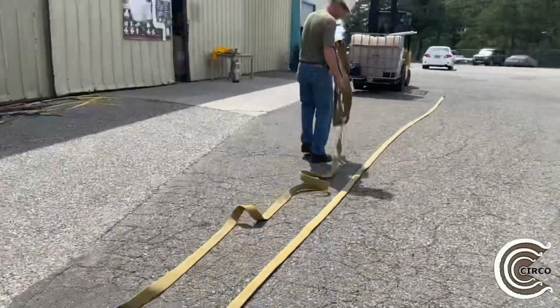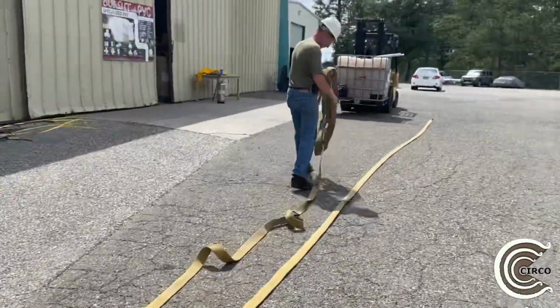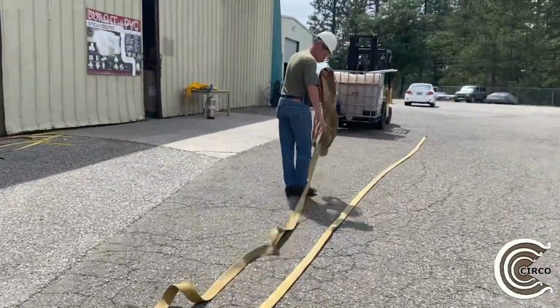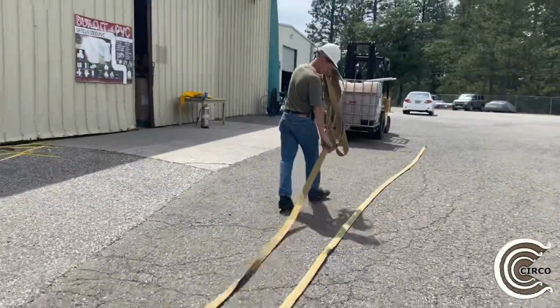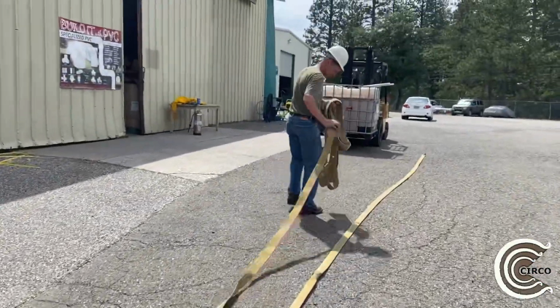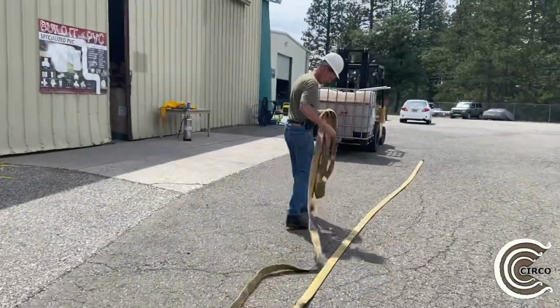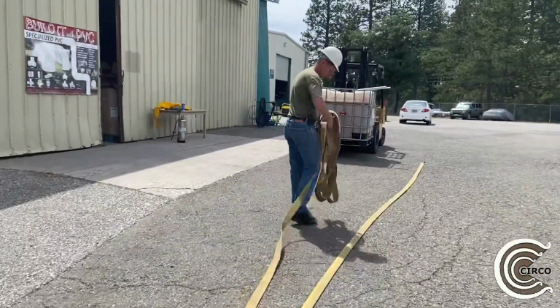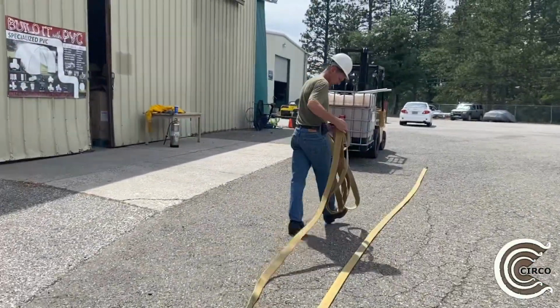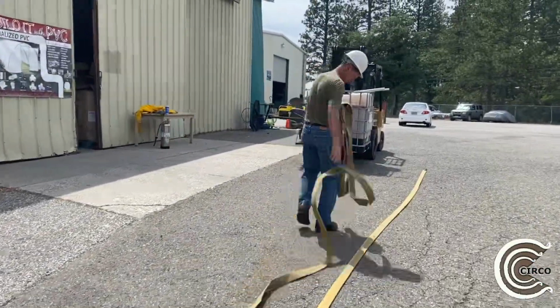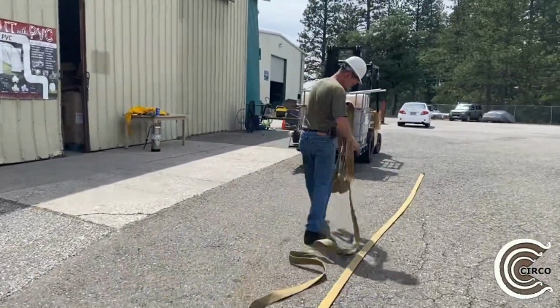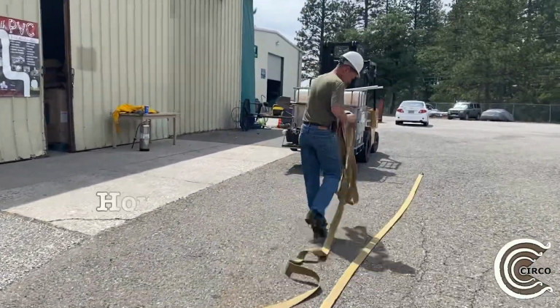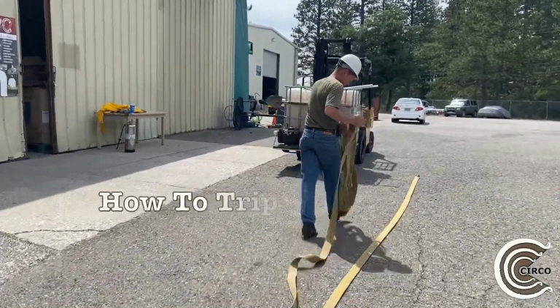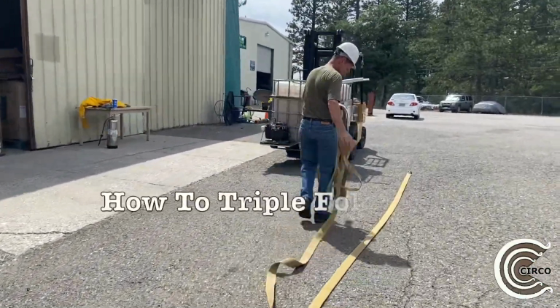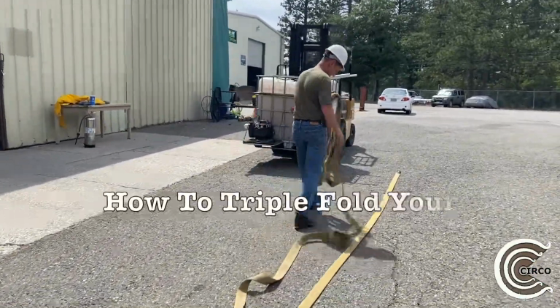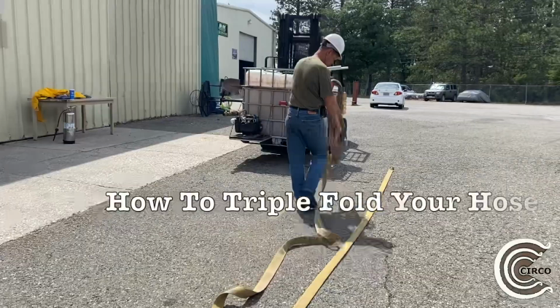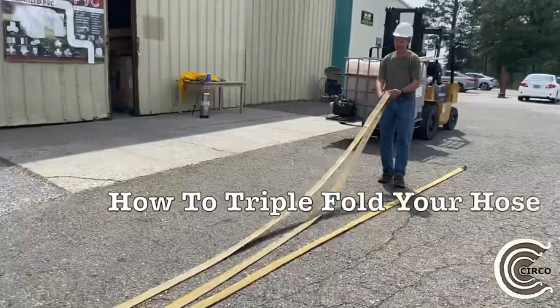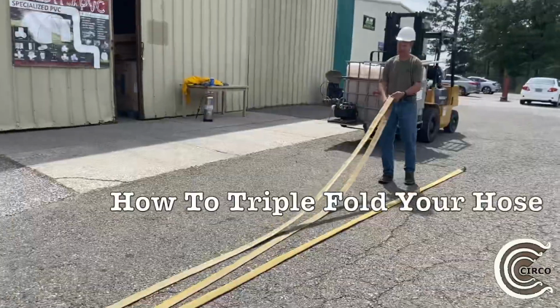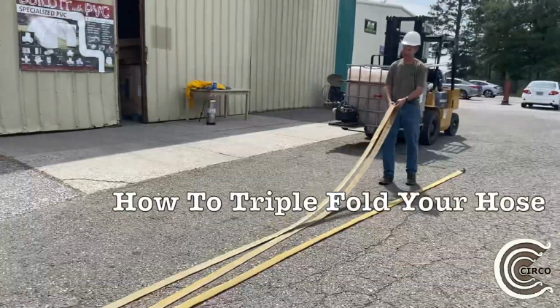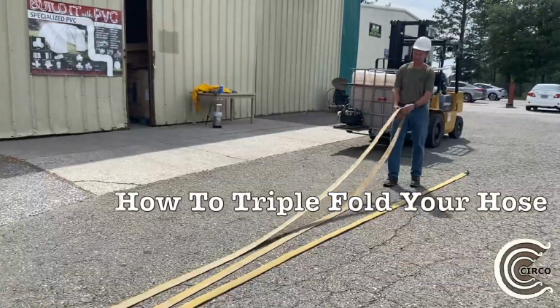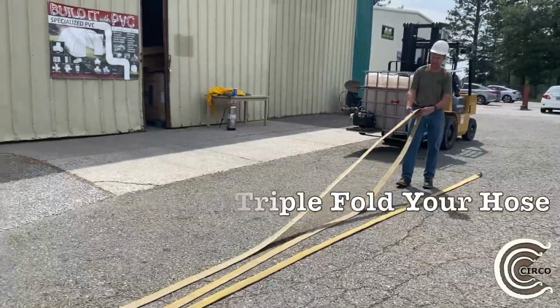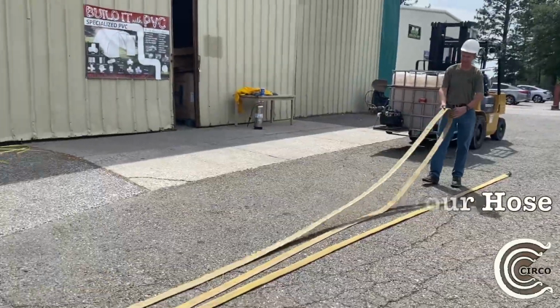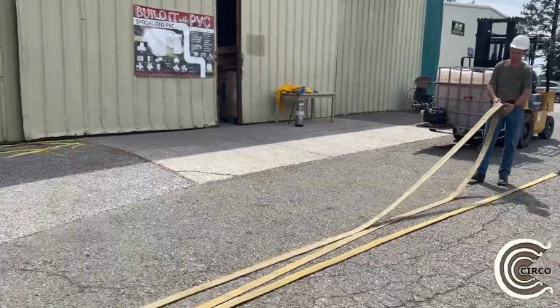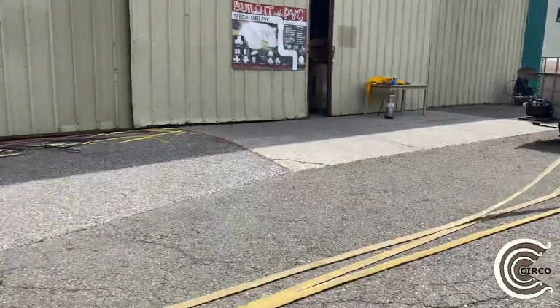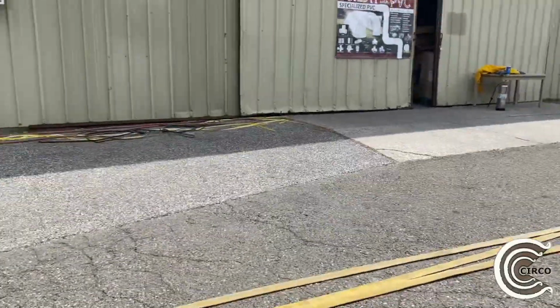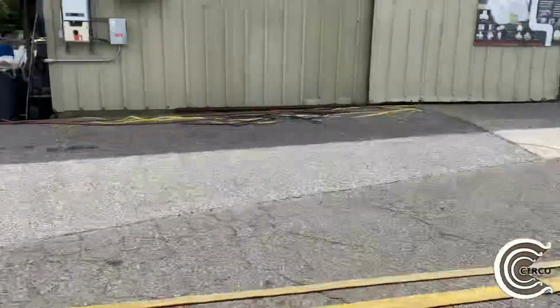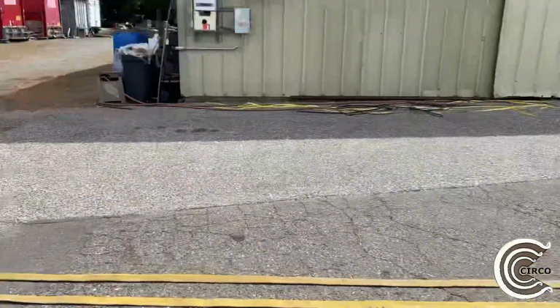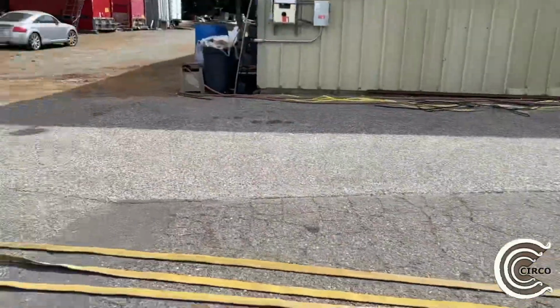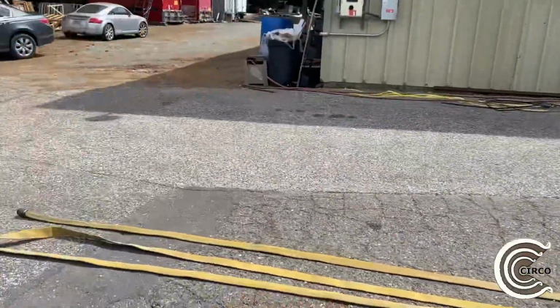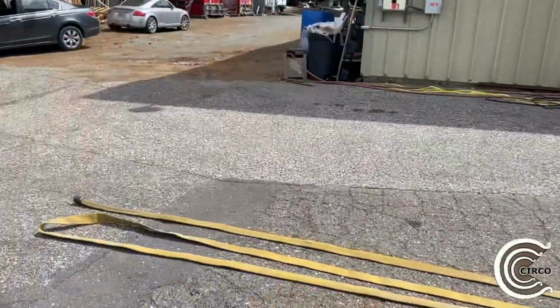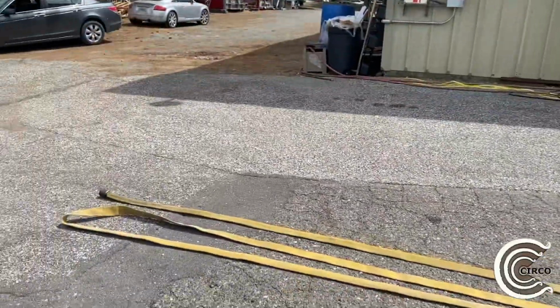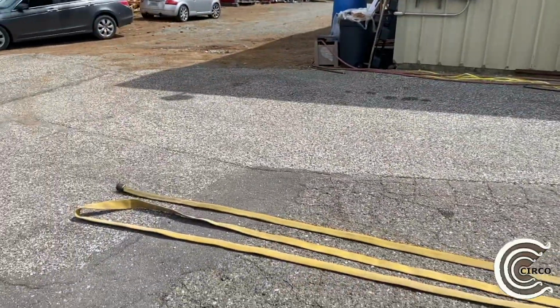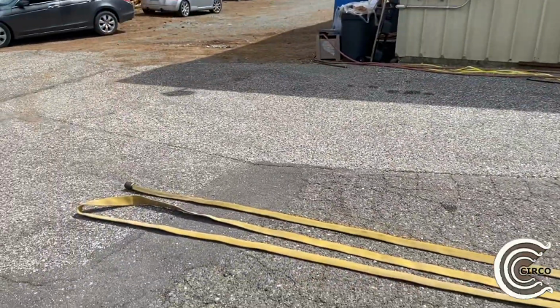This portion here is showing you how to roll the triple fold — it's the roll that we showed you earlier in the beginning of the video.